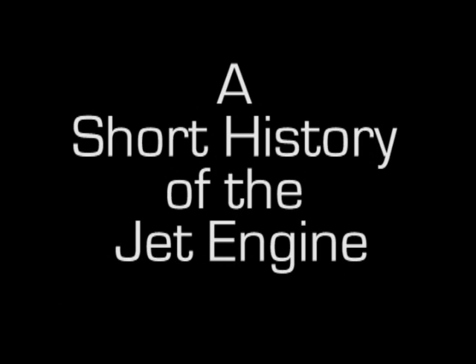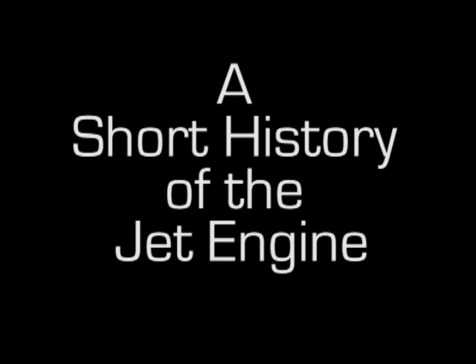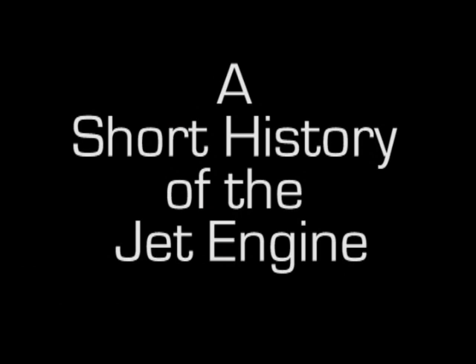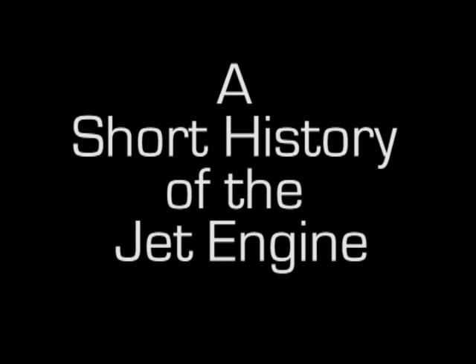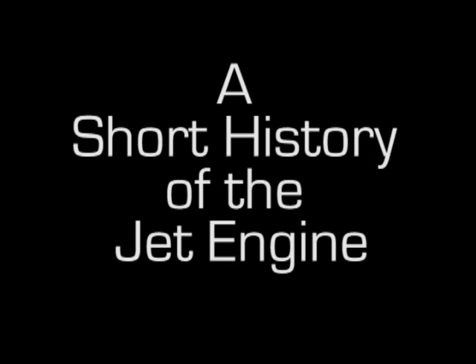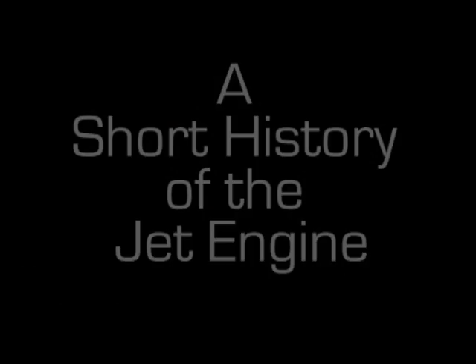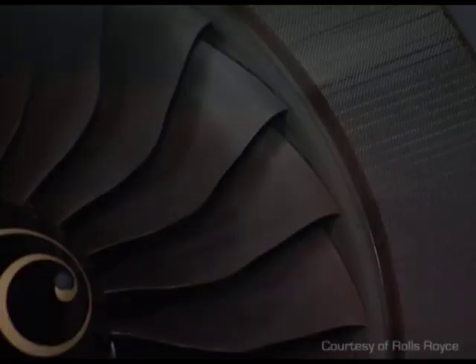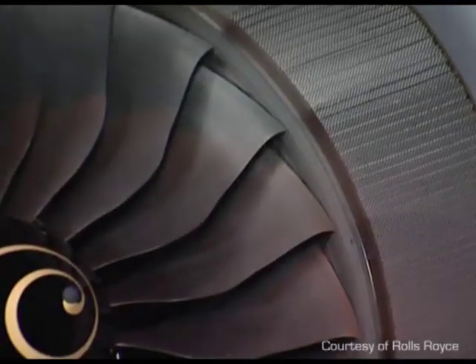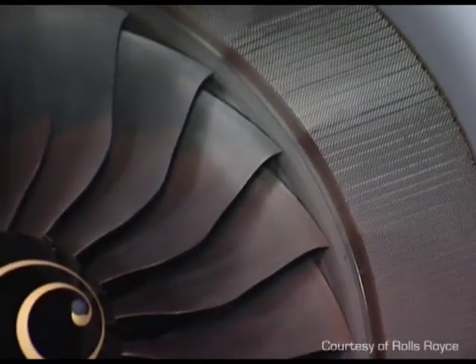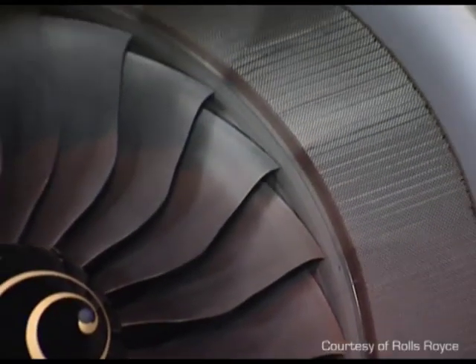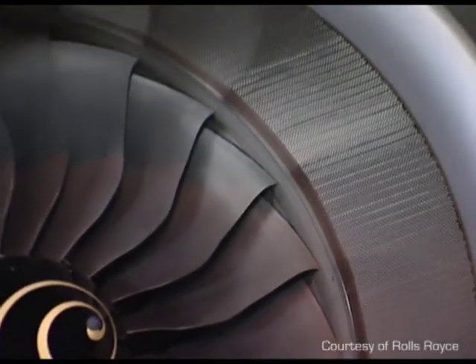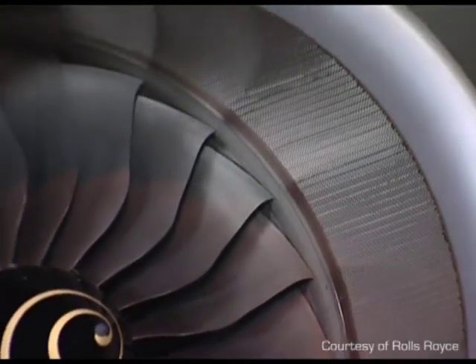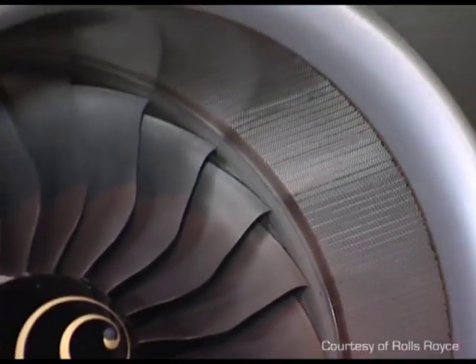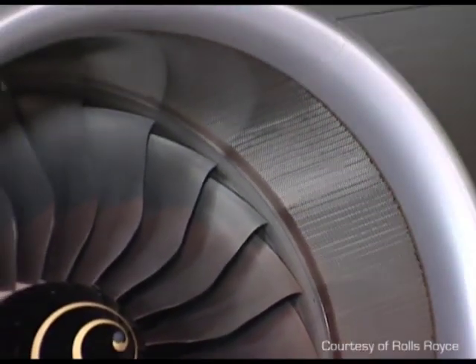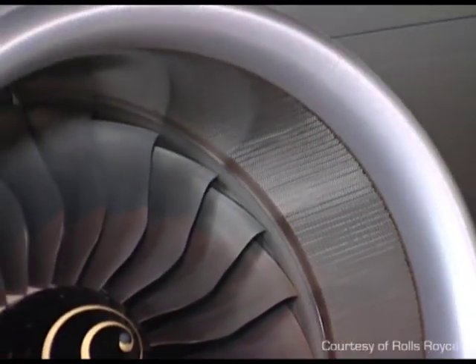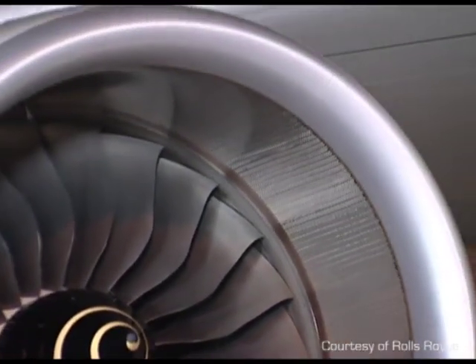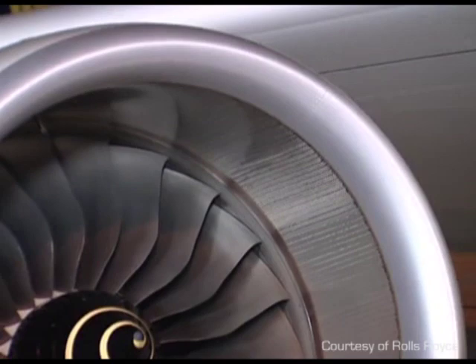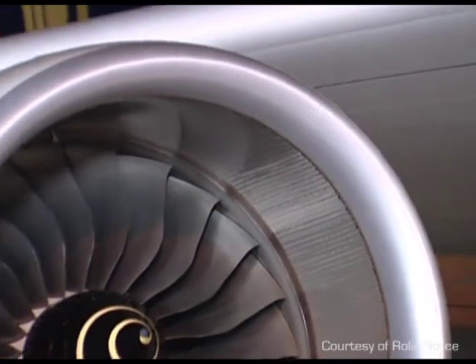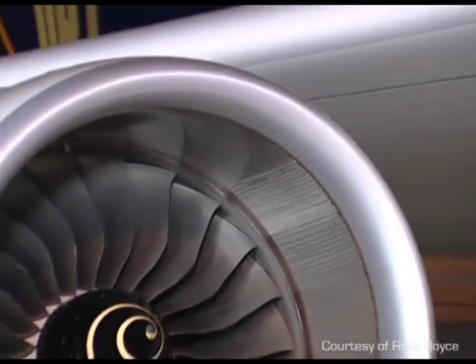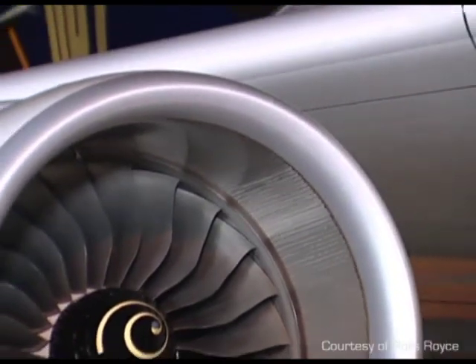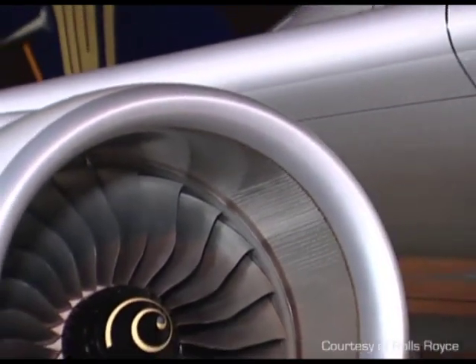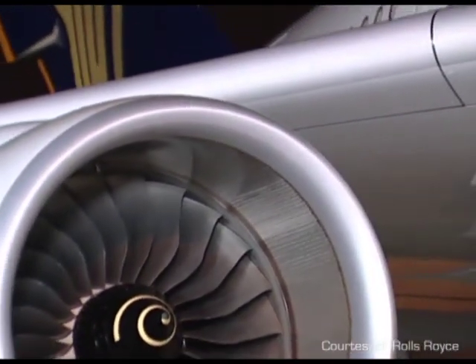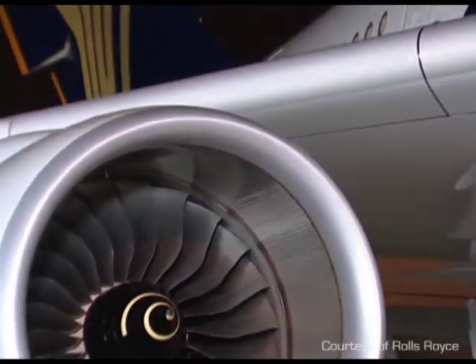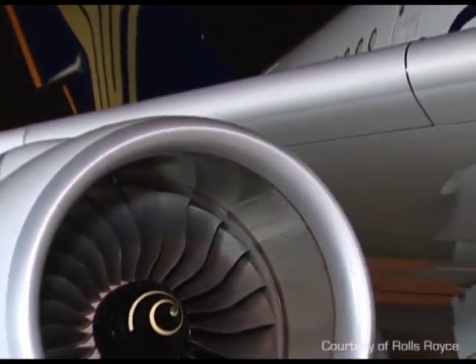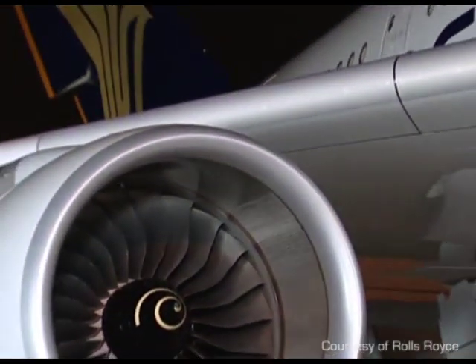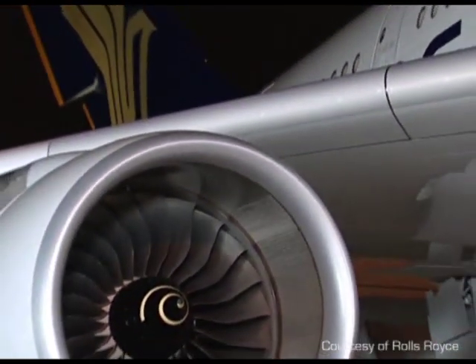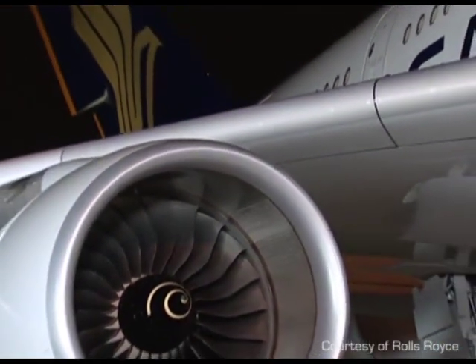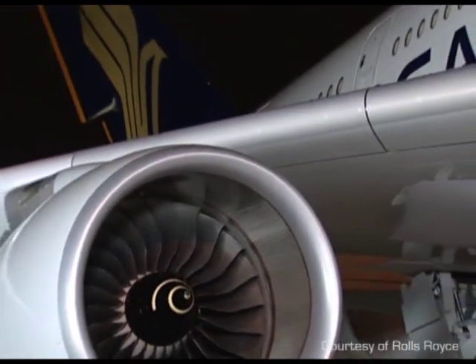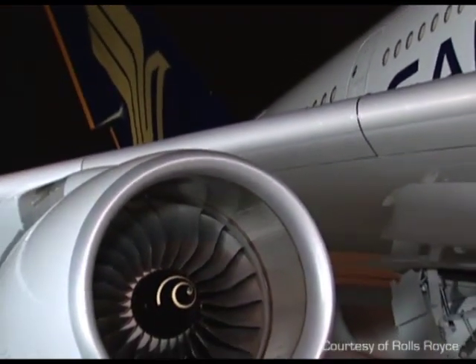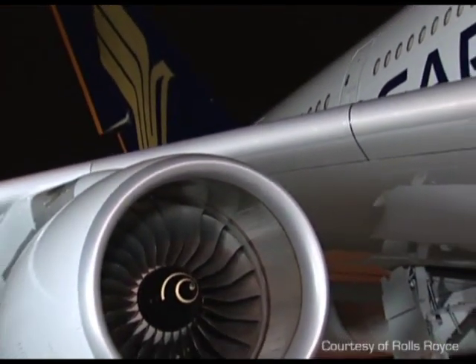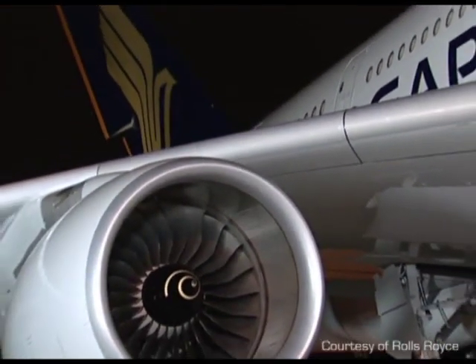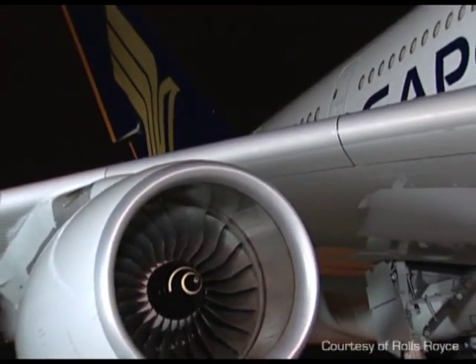In order to work, a jet engine needs a compressor, somewhere to burn the fuel, and a turbine to get the energy out.